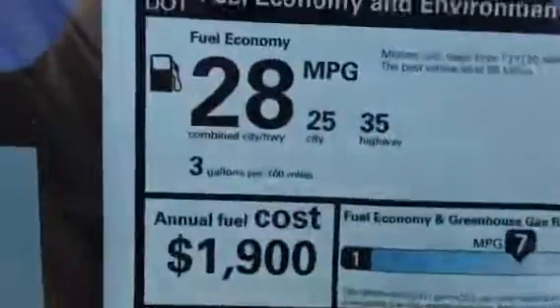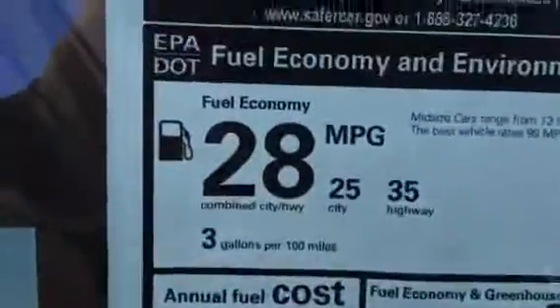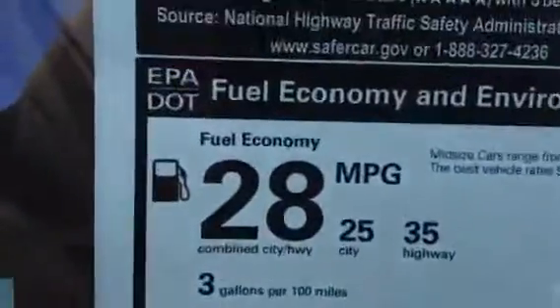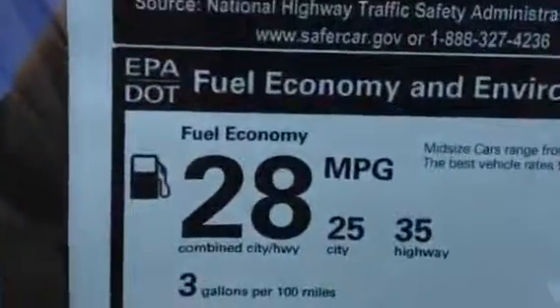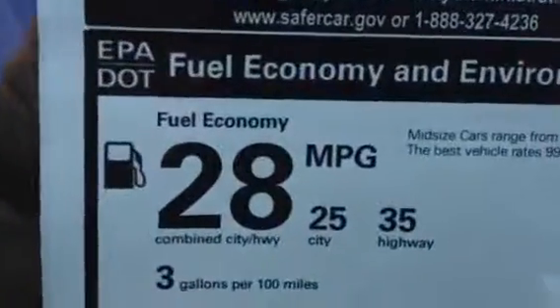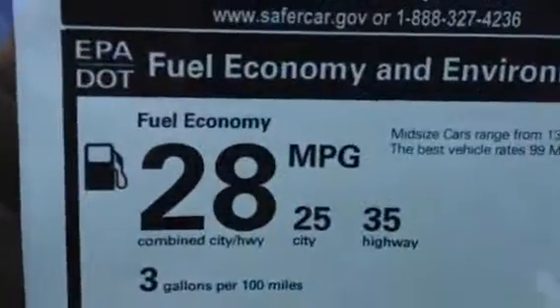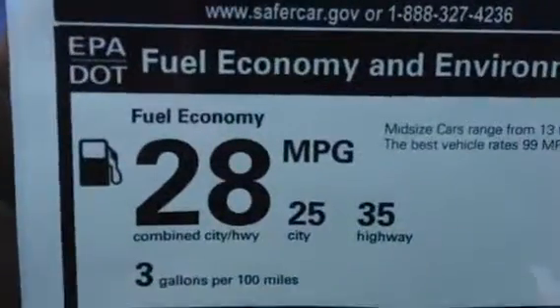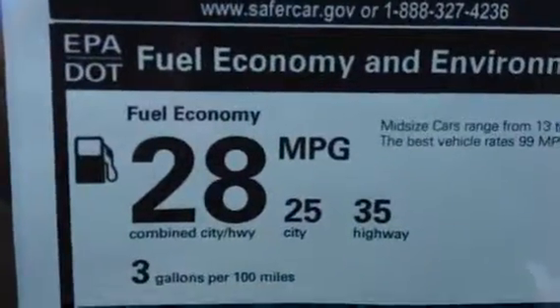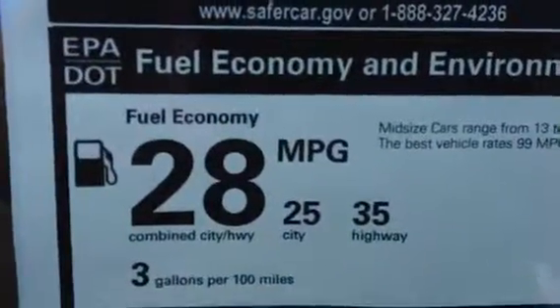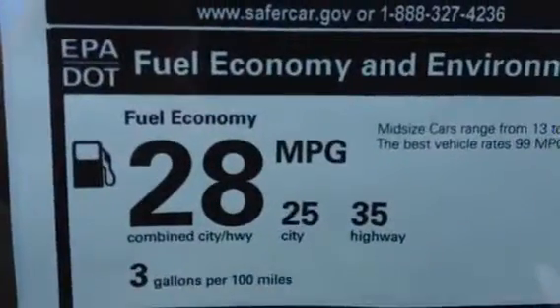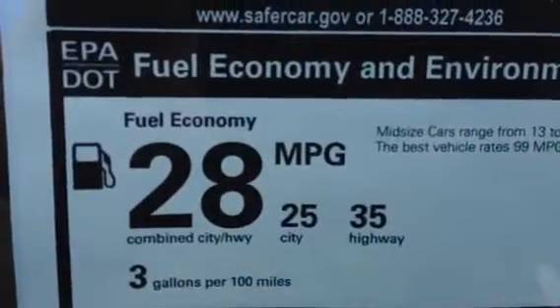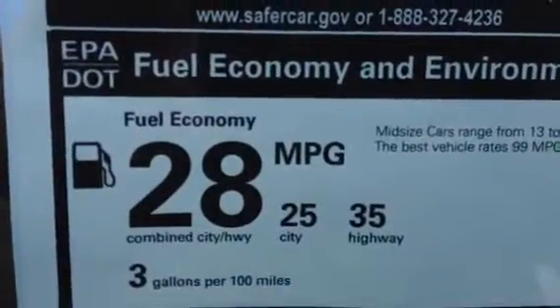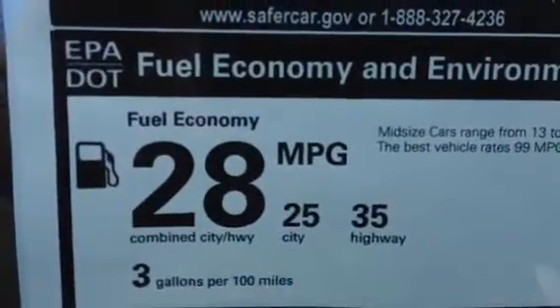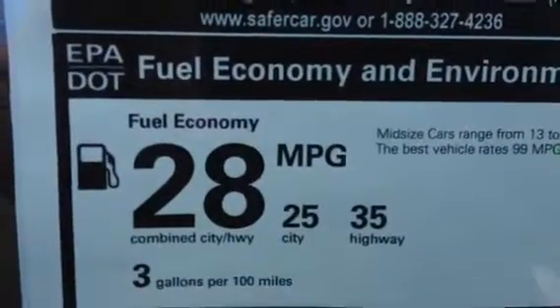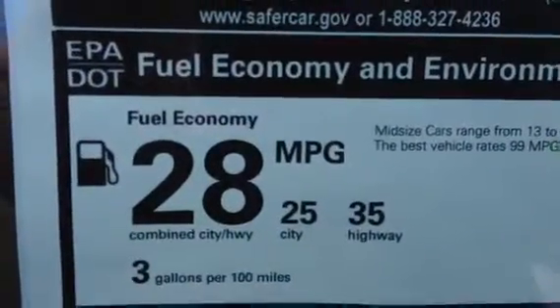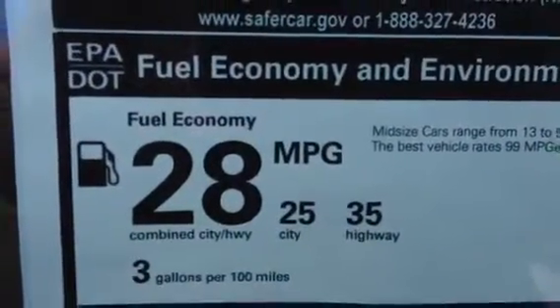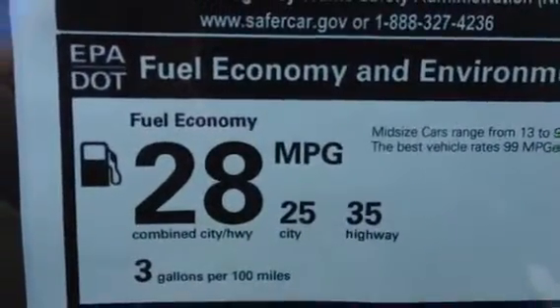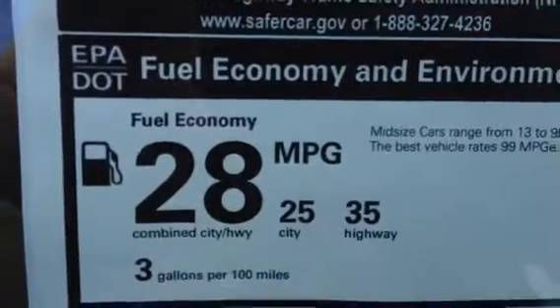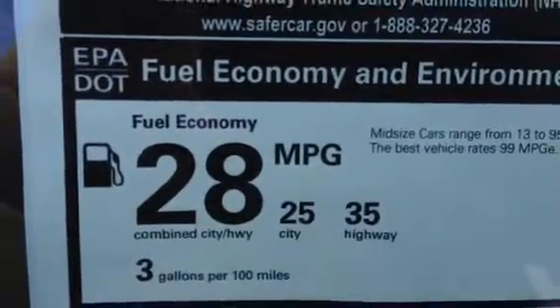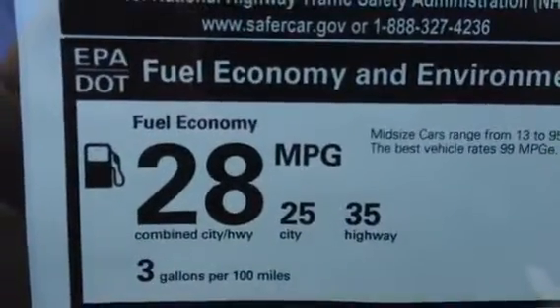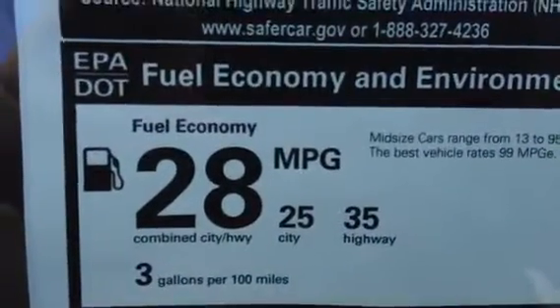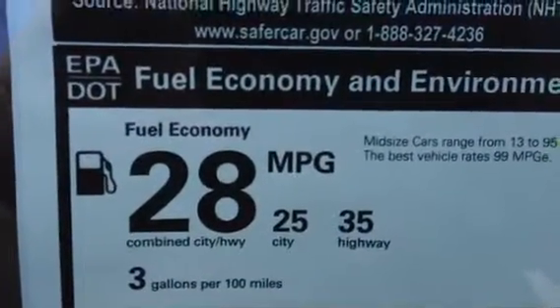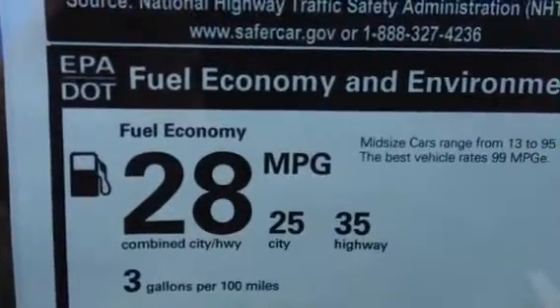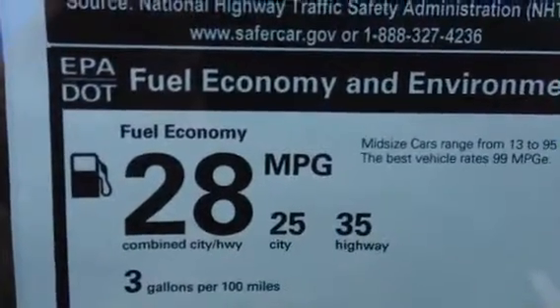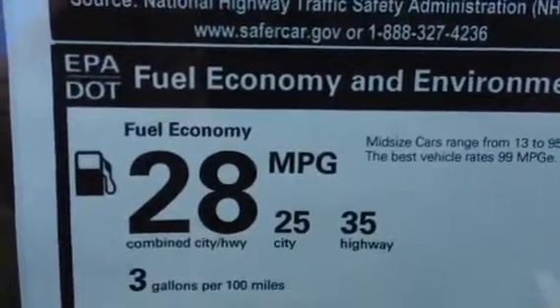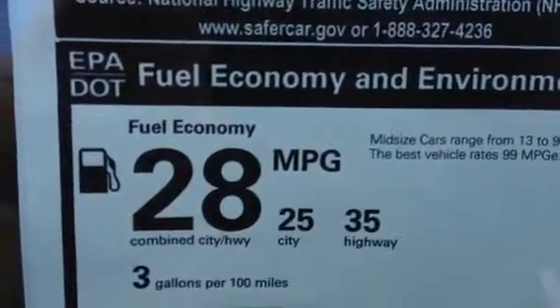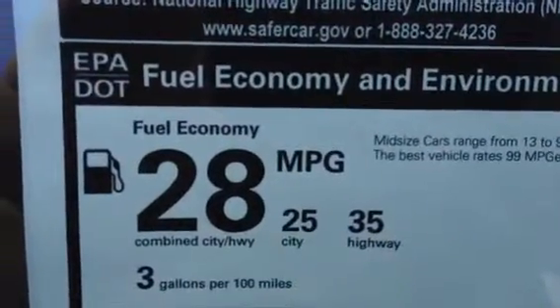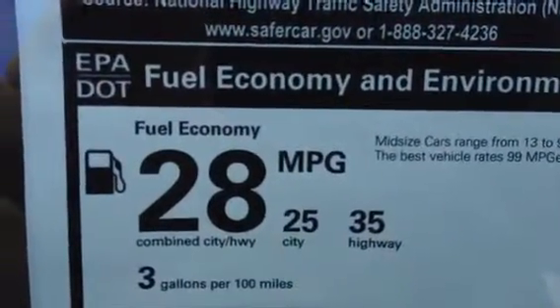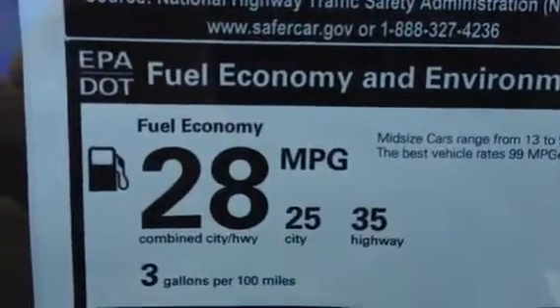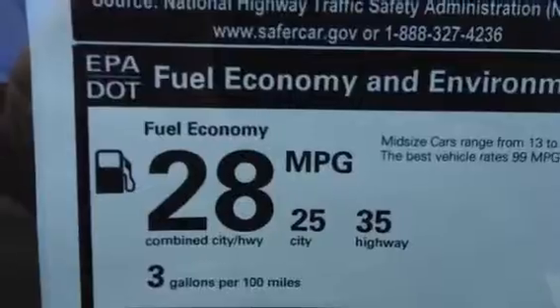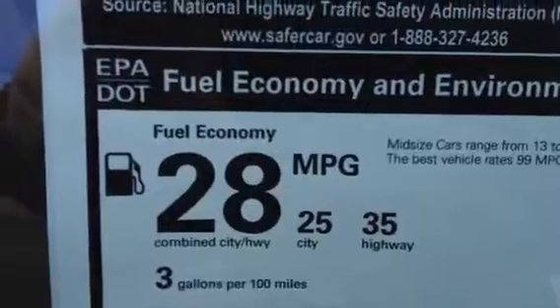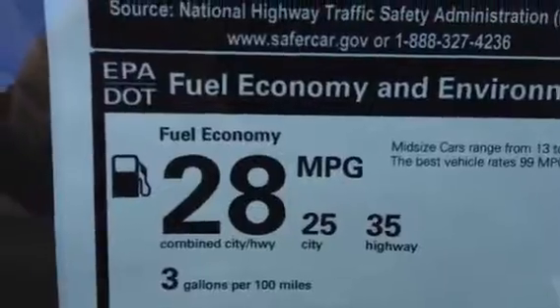Here's the best part — 25 city, 35 highway miles per gallon, average 28.